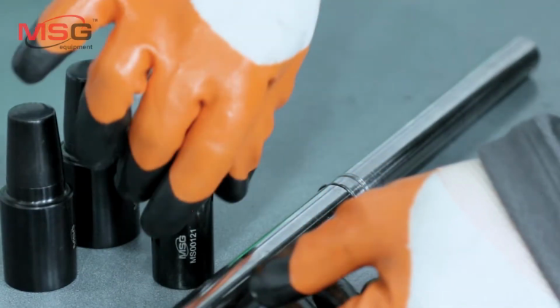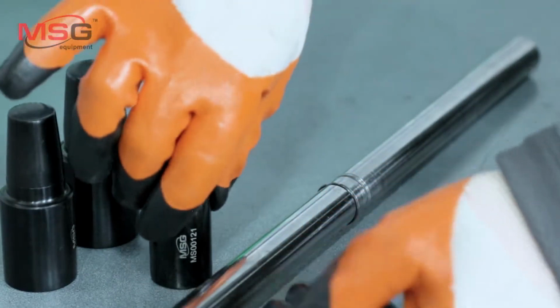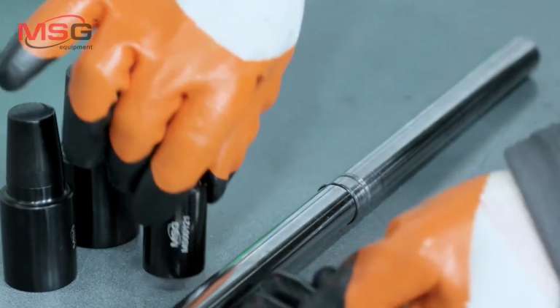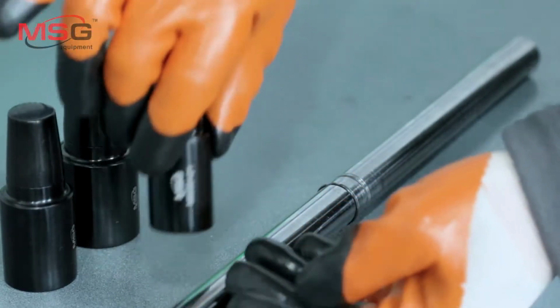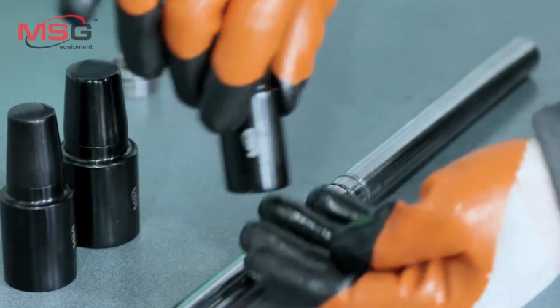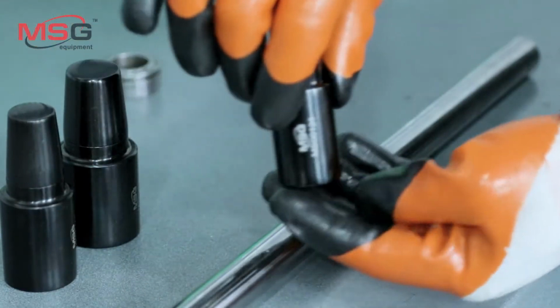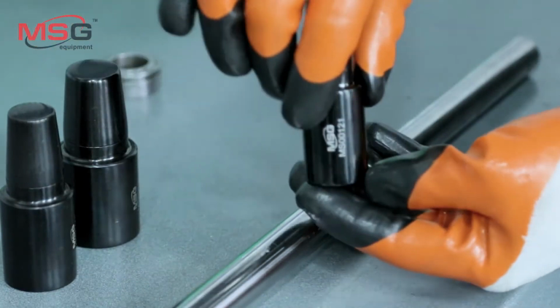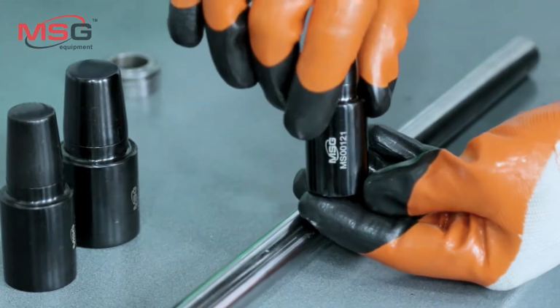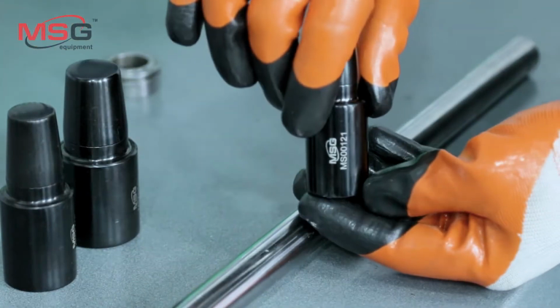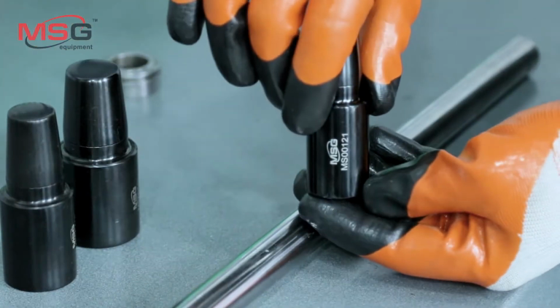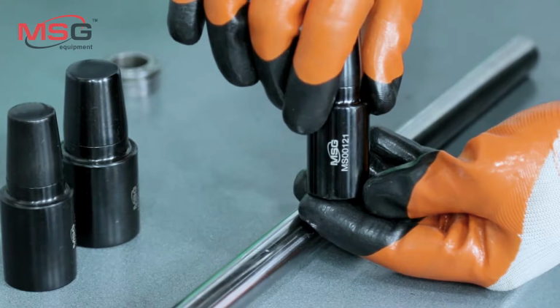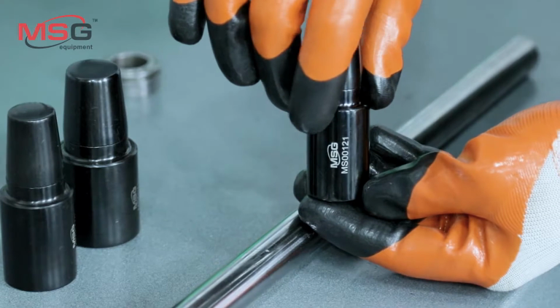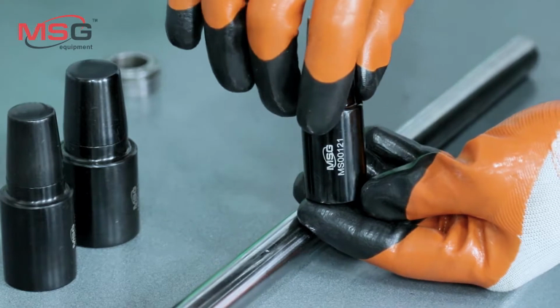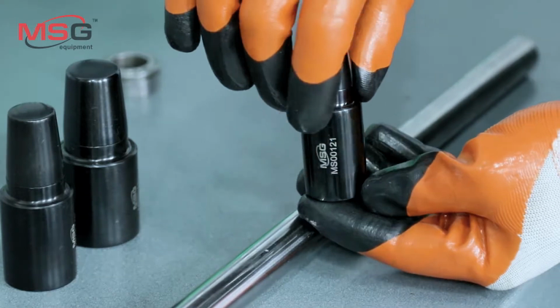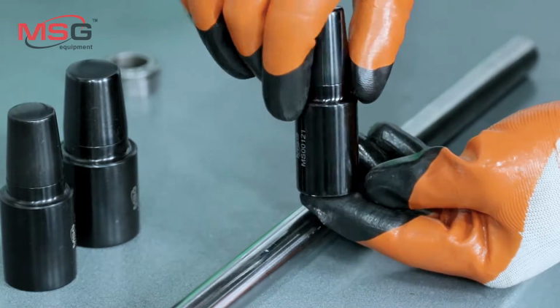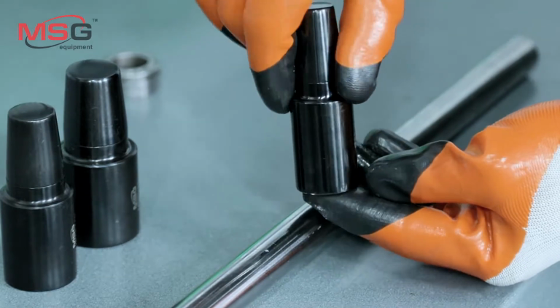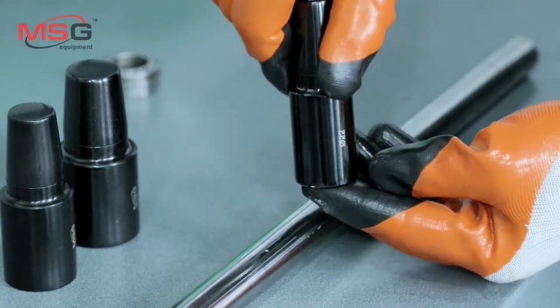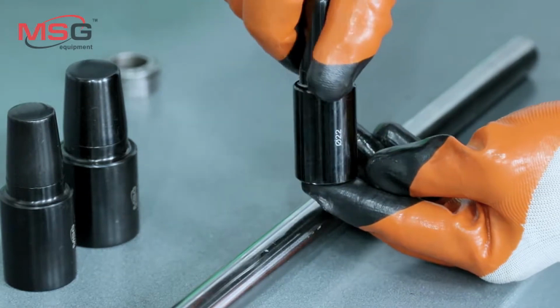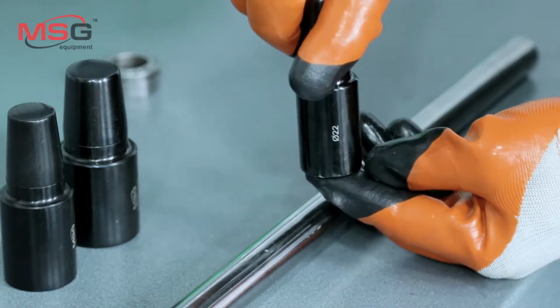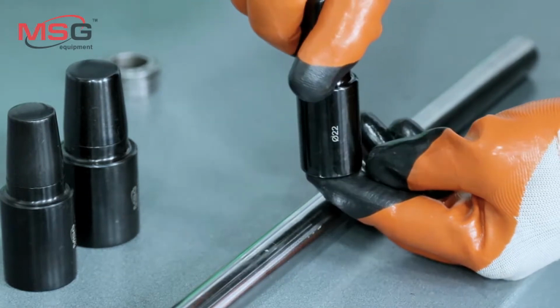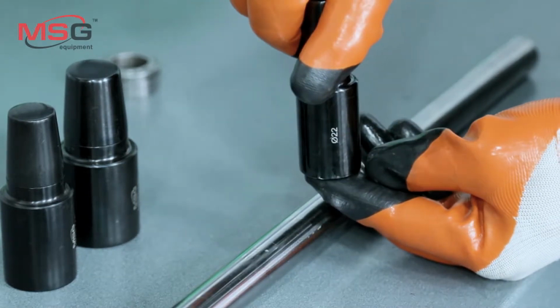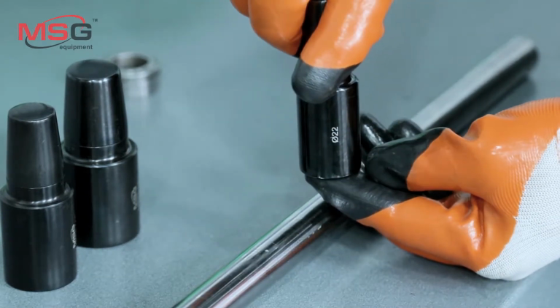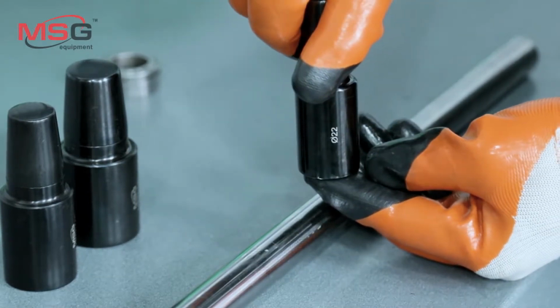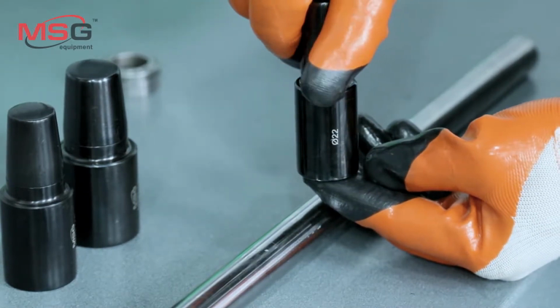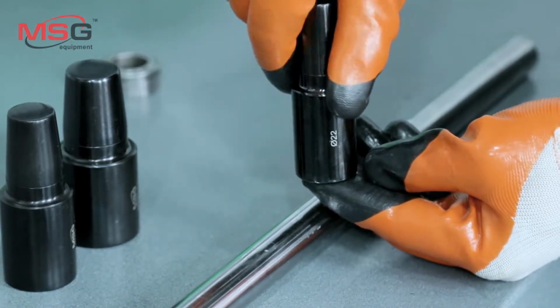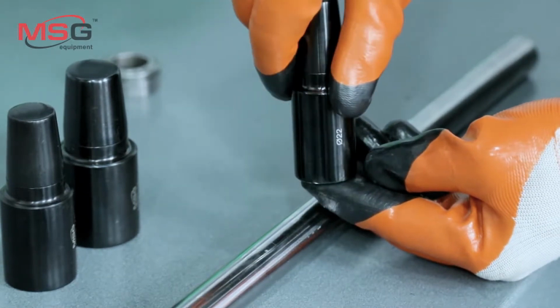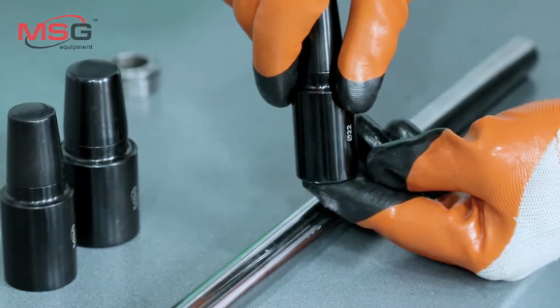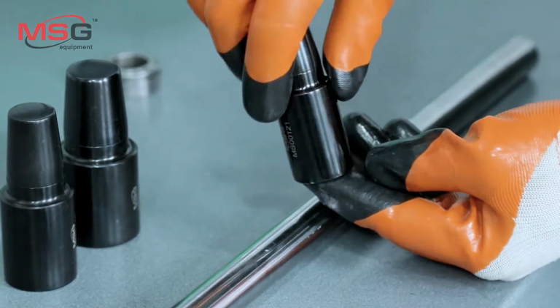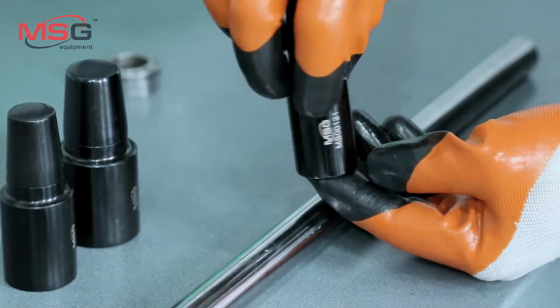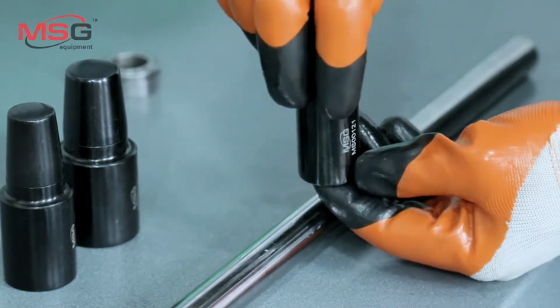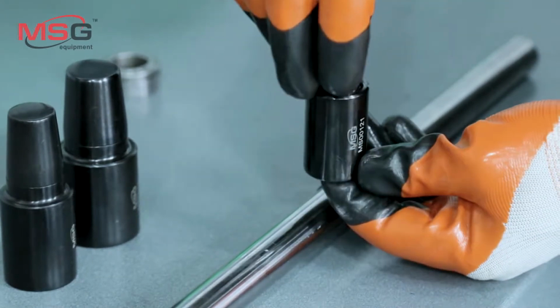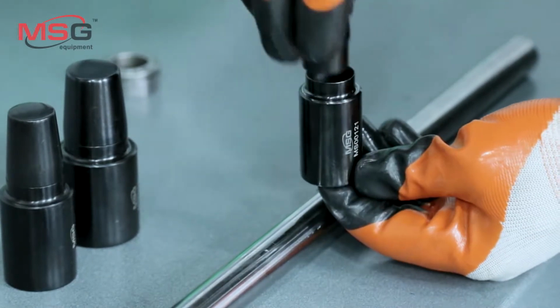The tool is used for quick mounting and dismounting locking rings from the power steering rack shaft, with no risks of damage.